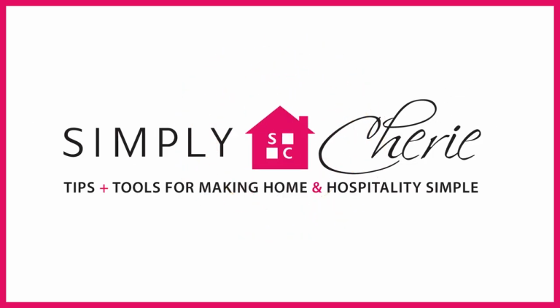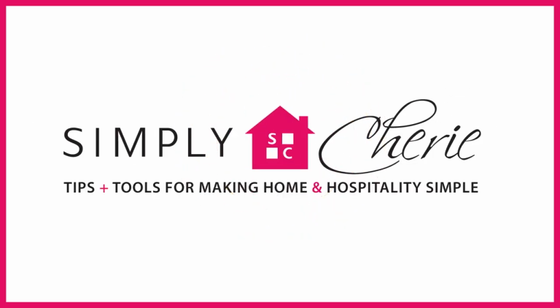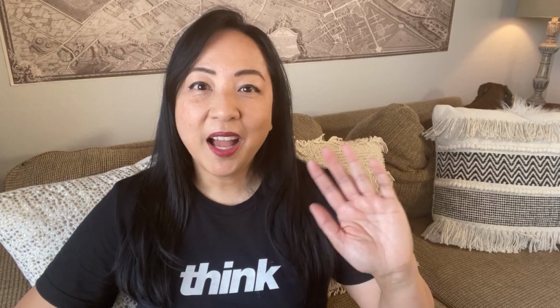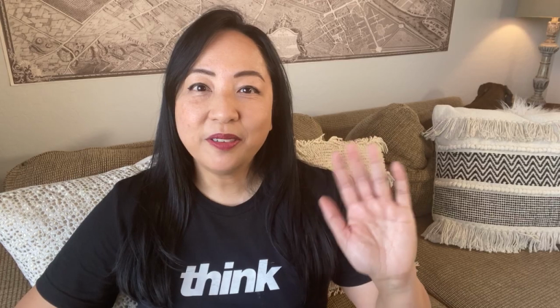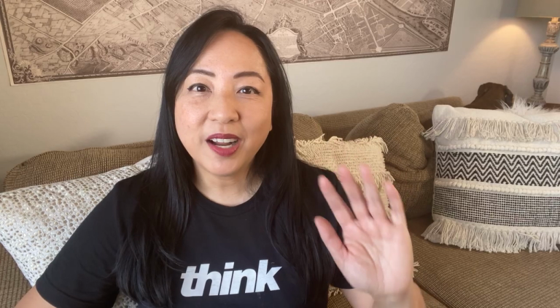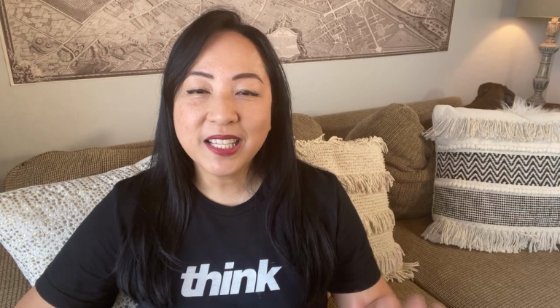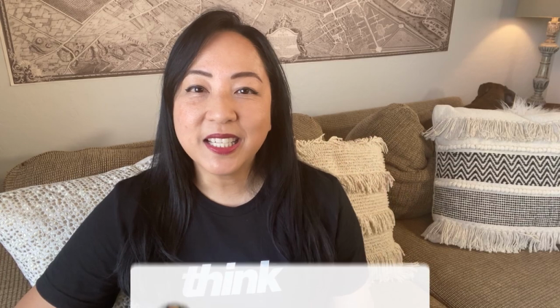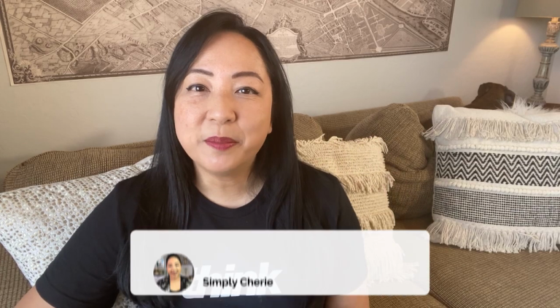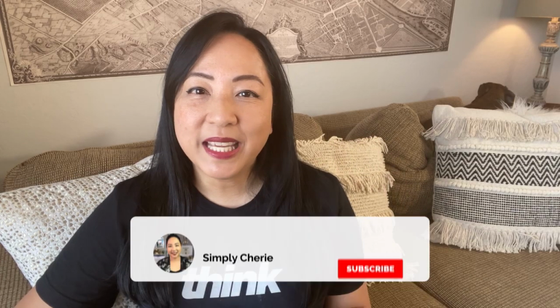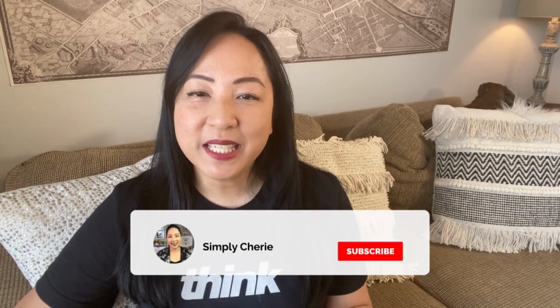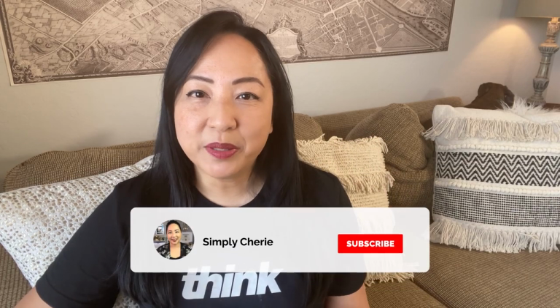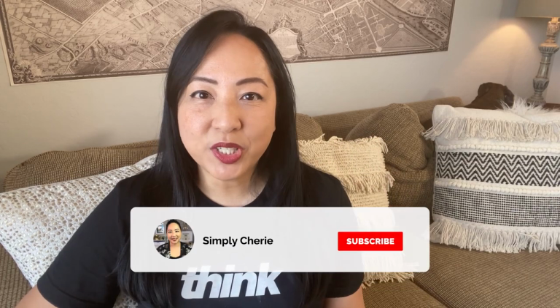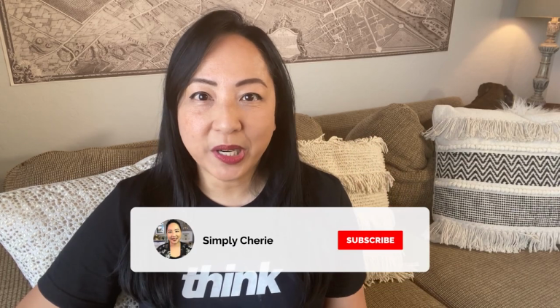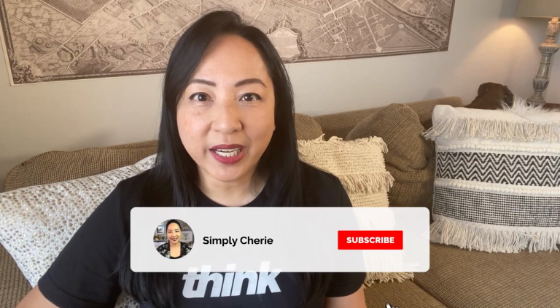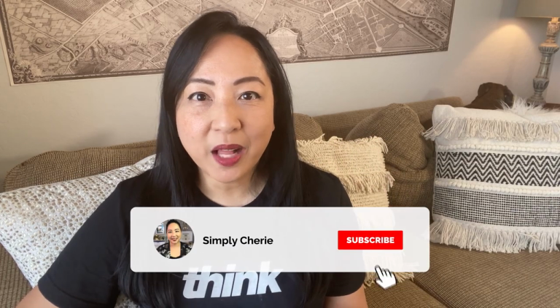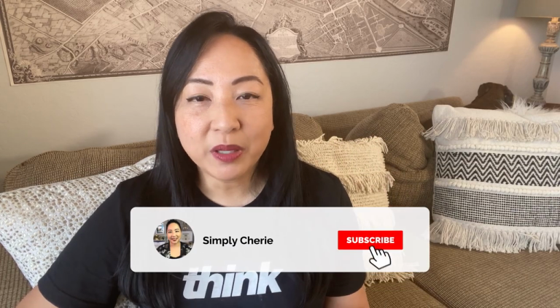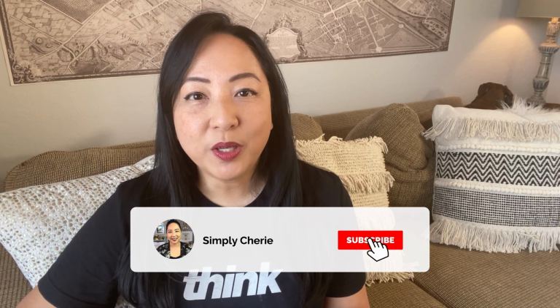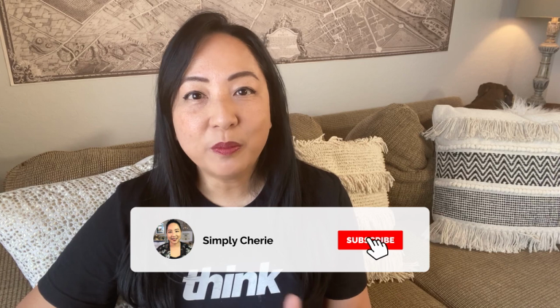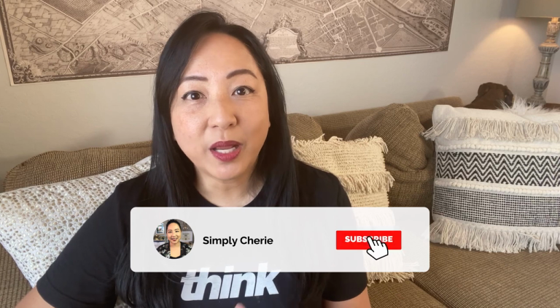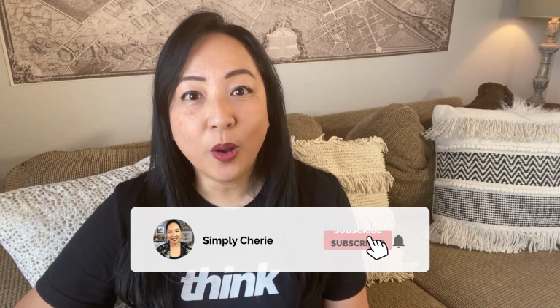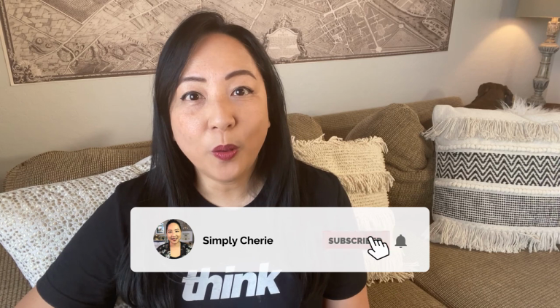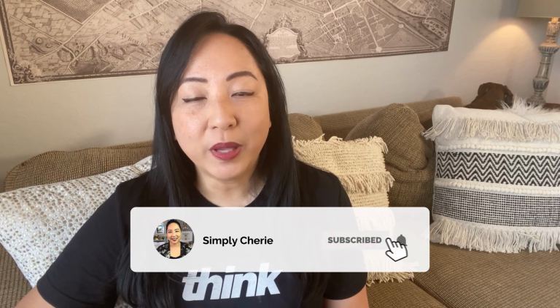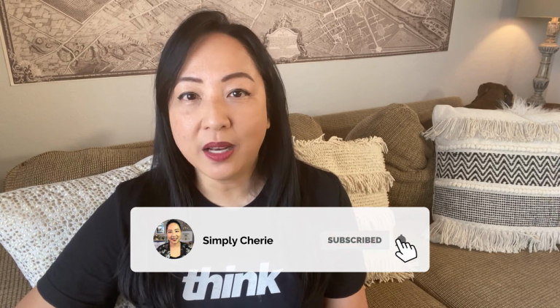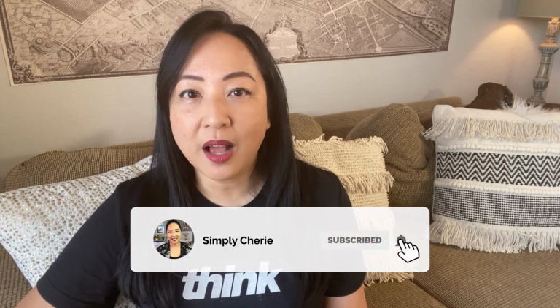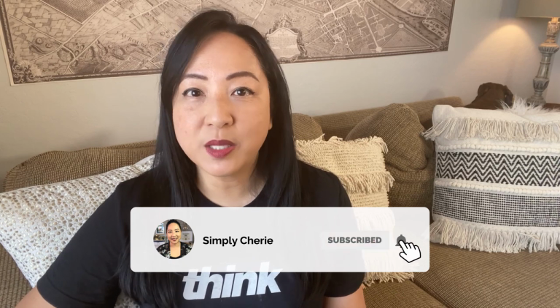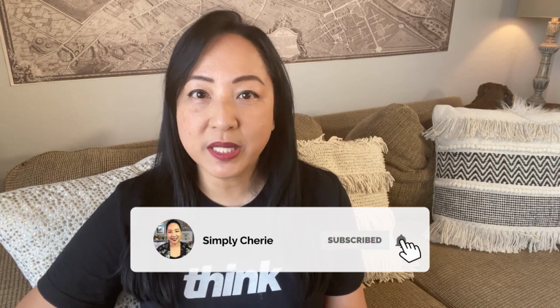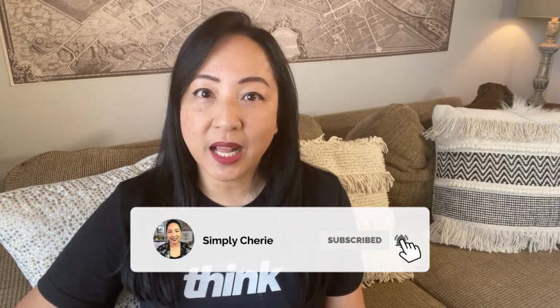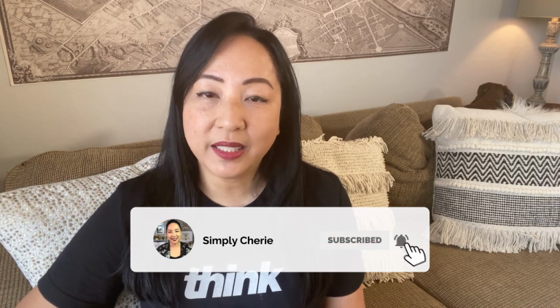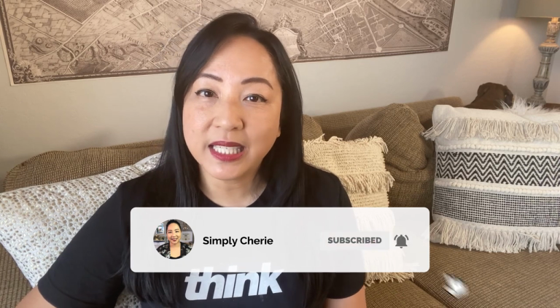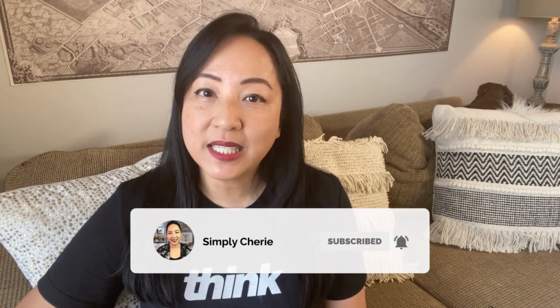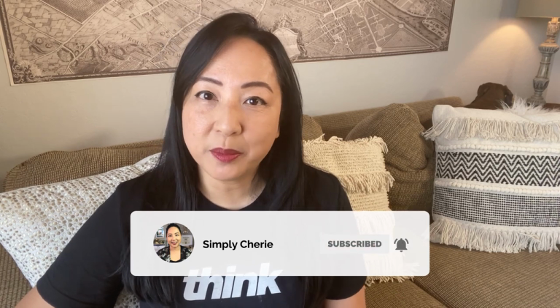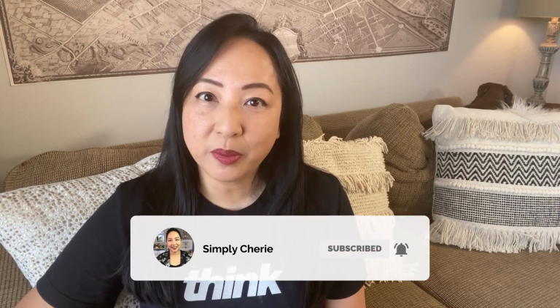Hi friends, it's me, Simply Sherry, helping you make home and hospitality simple.